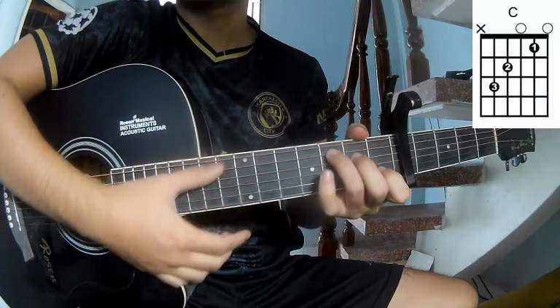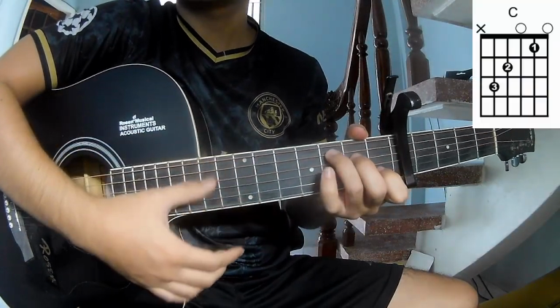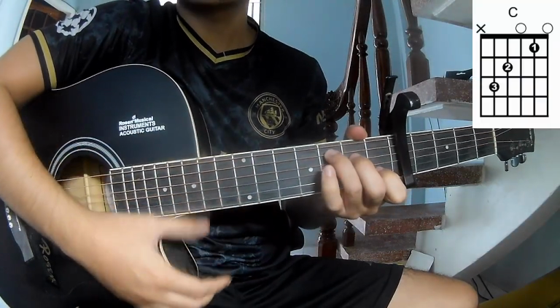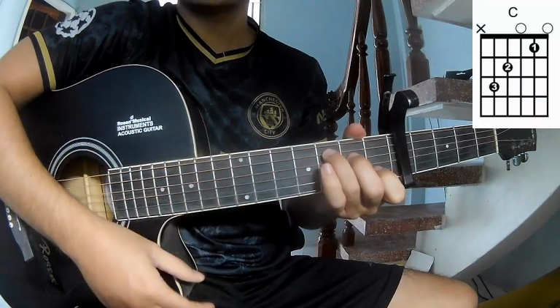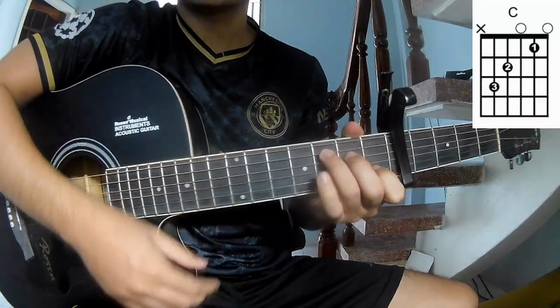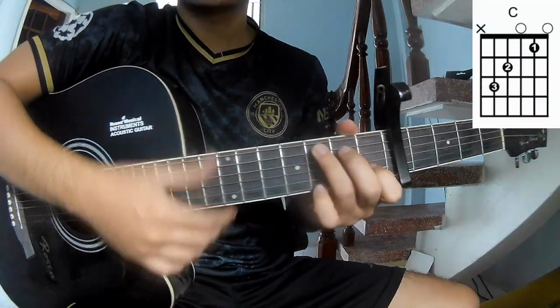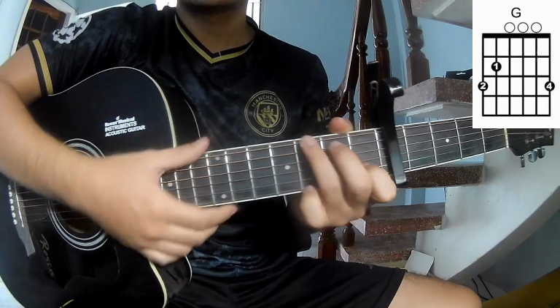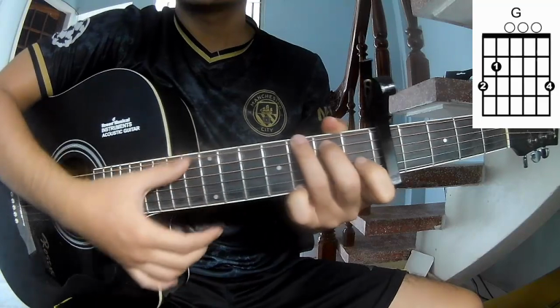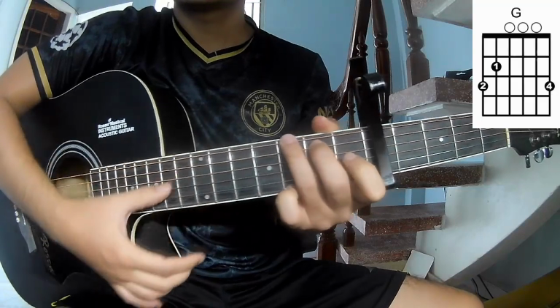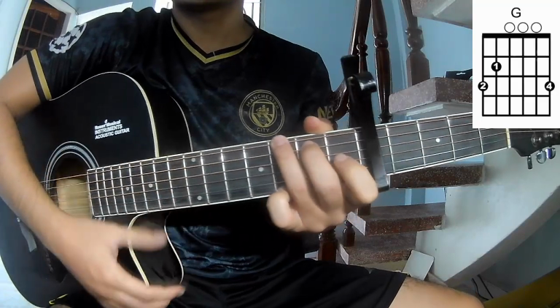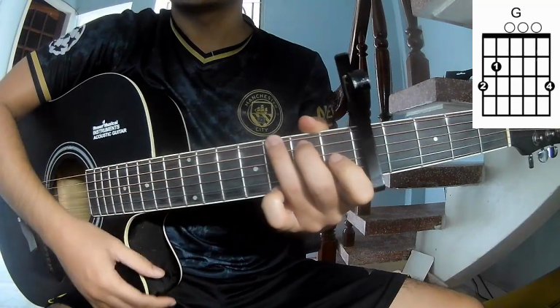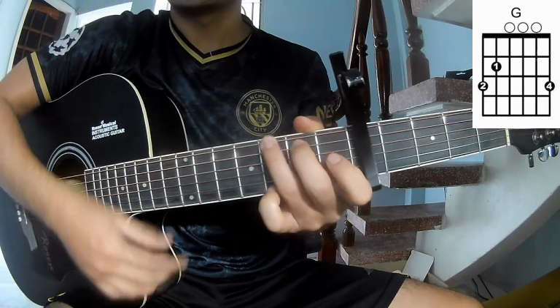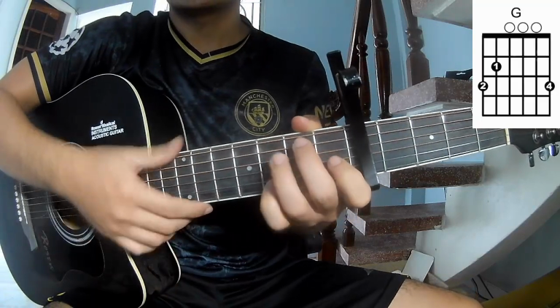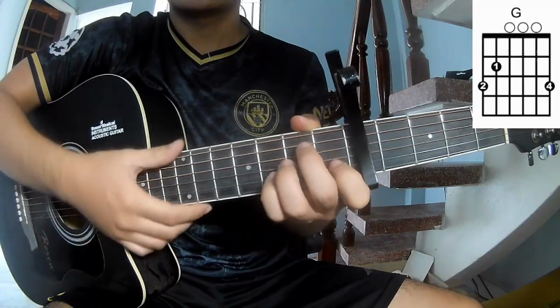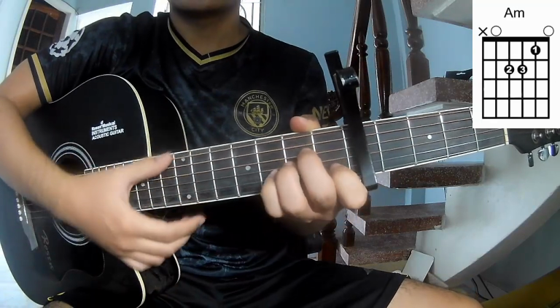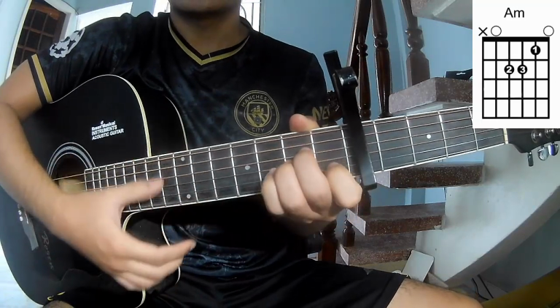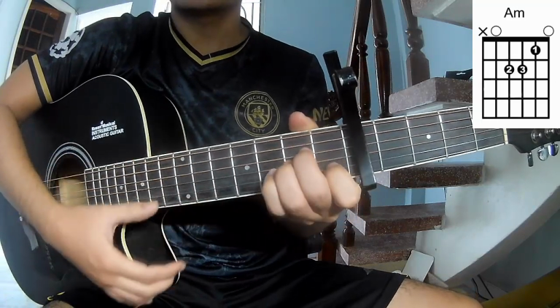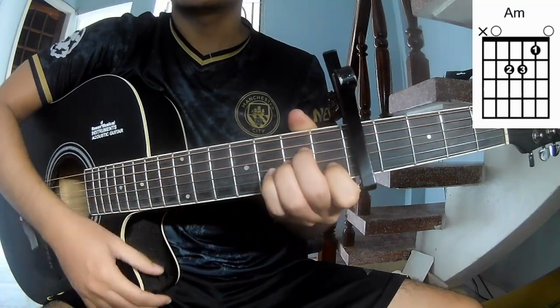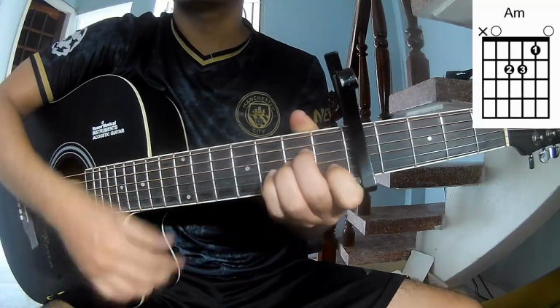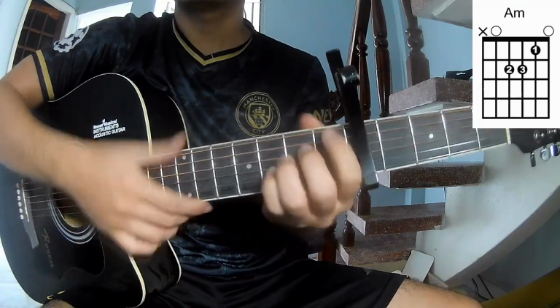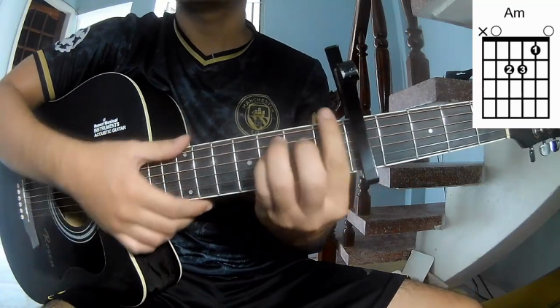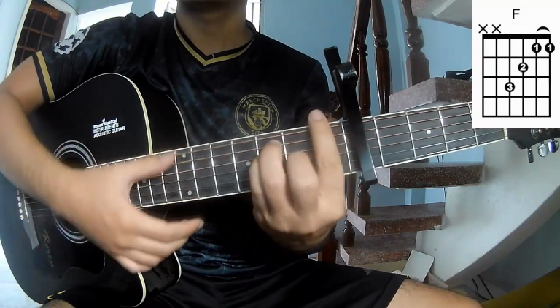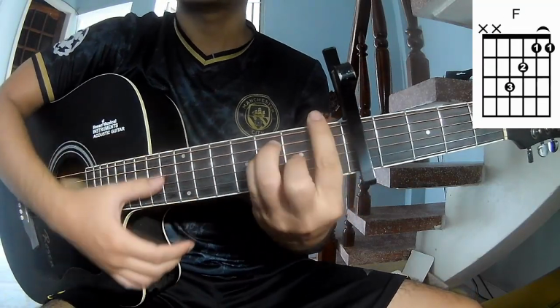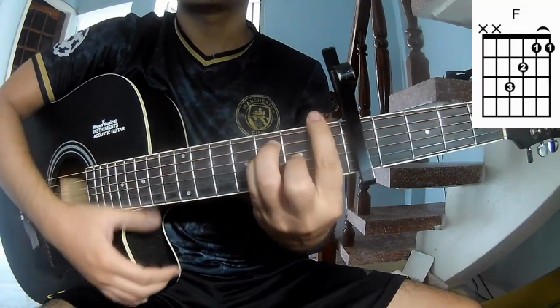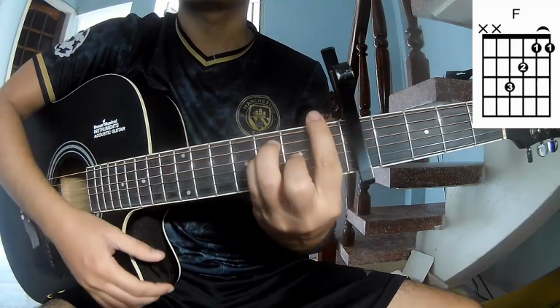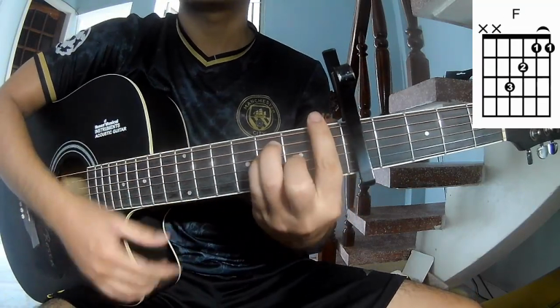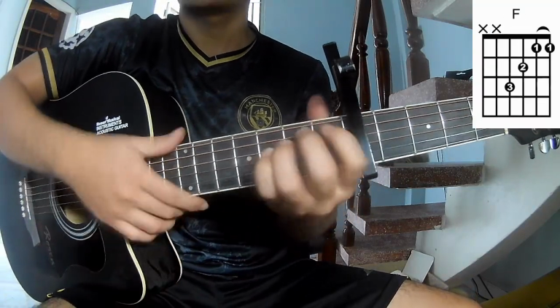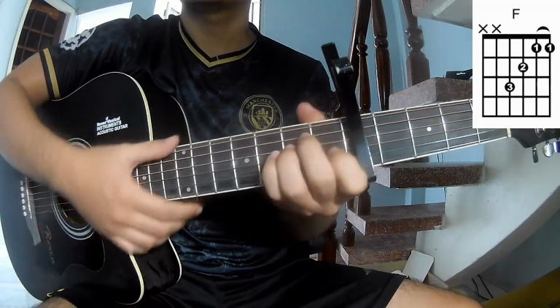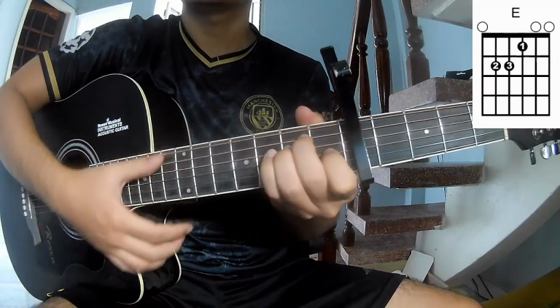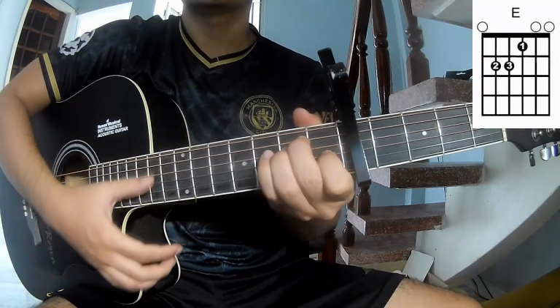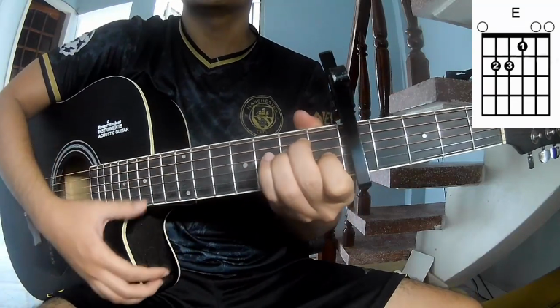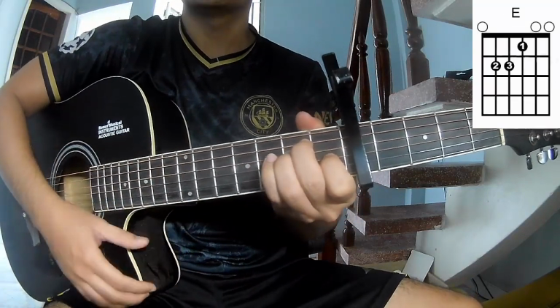The chords for this song are: C, G, Am, Am, E.